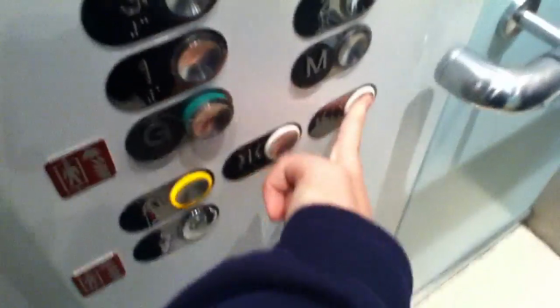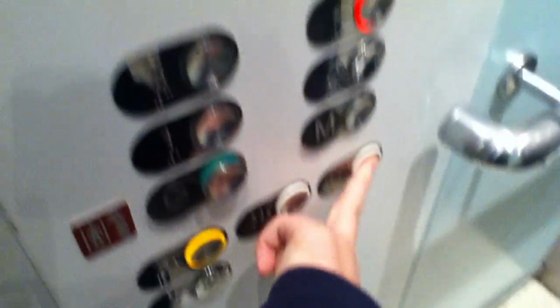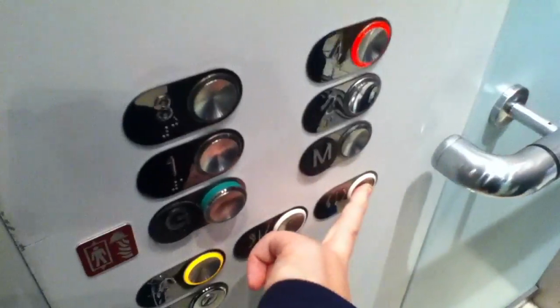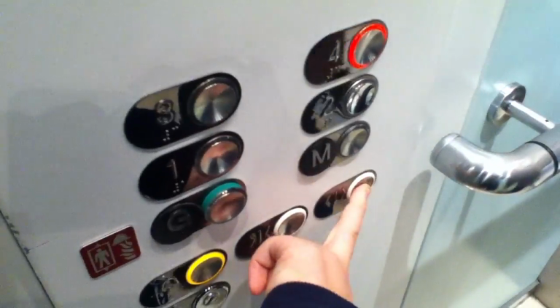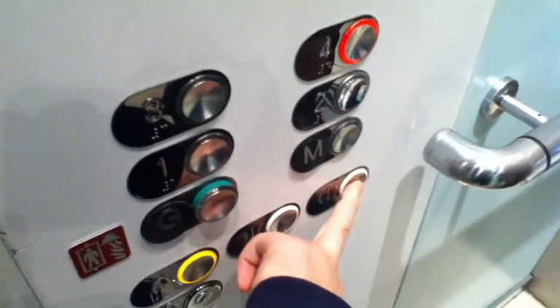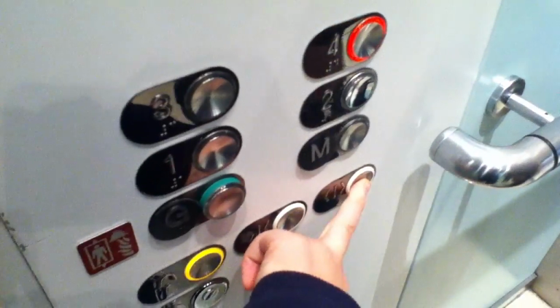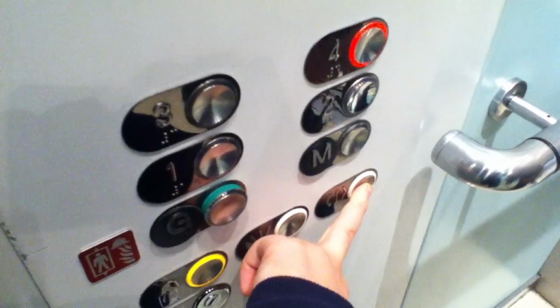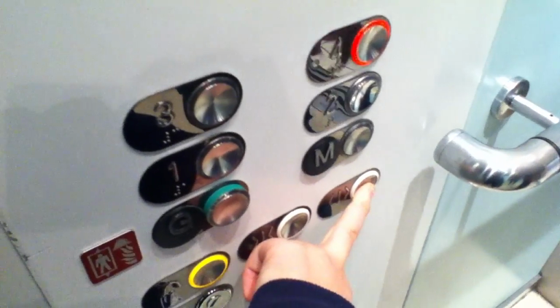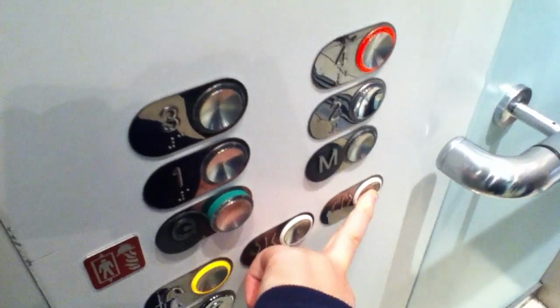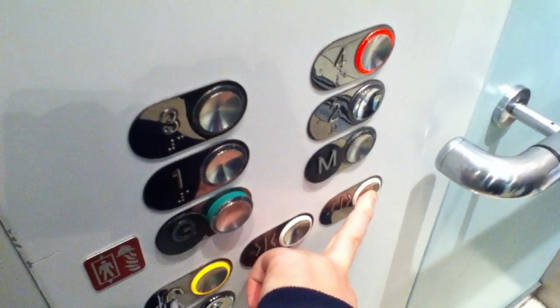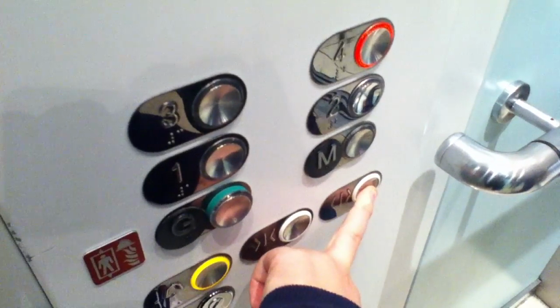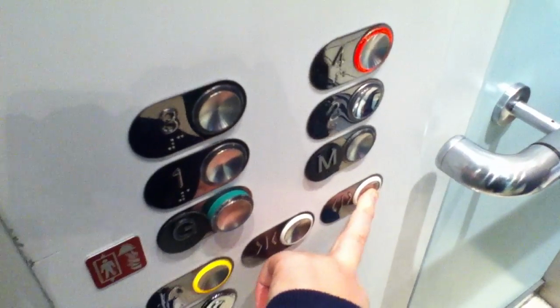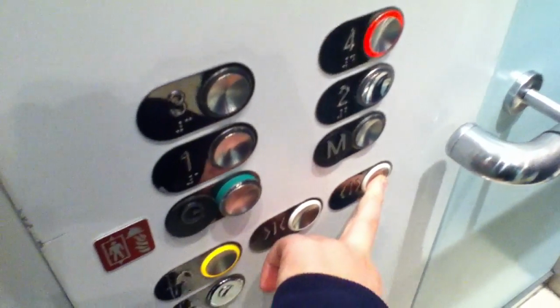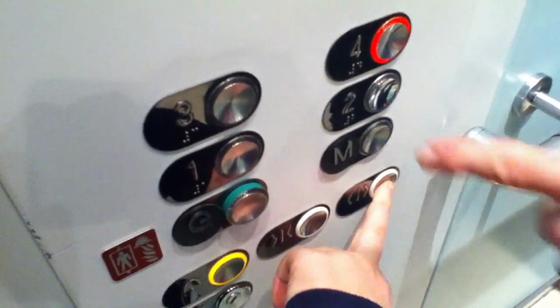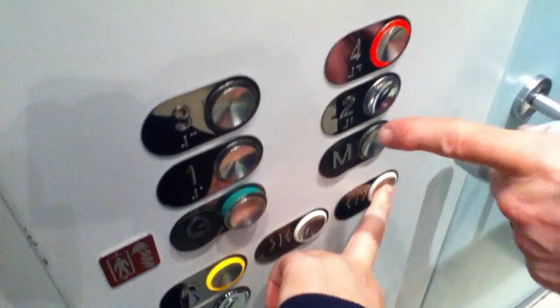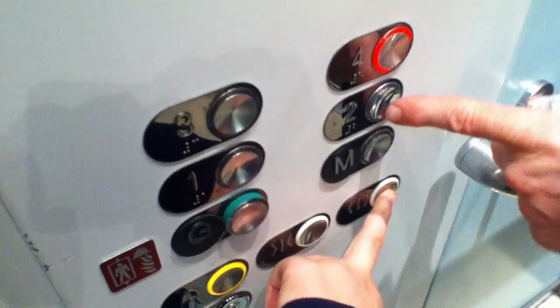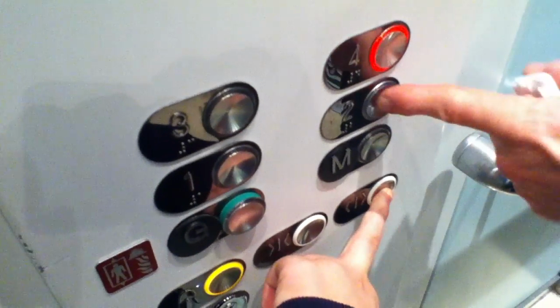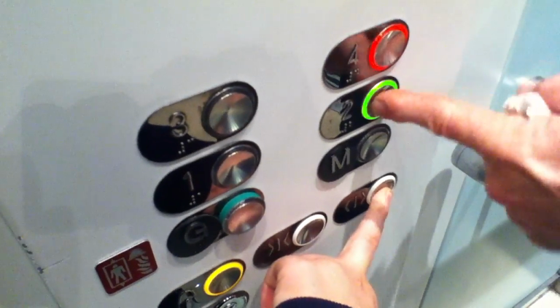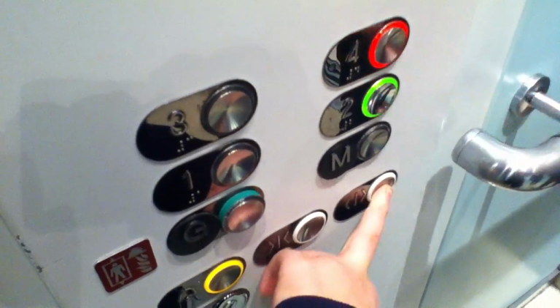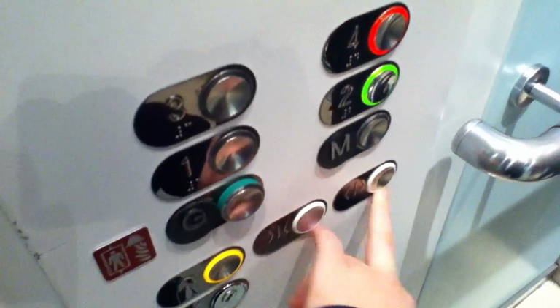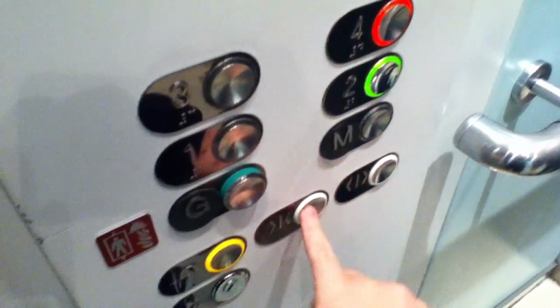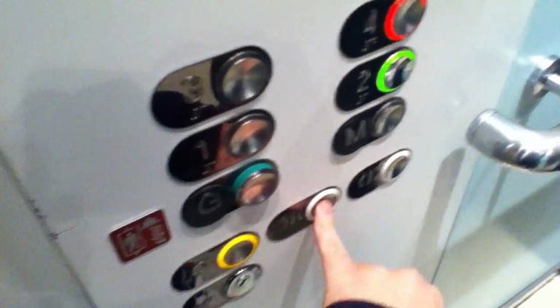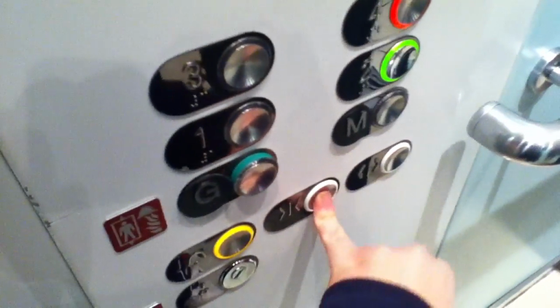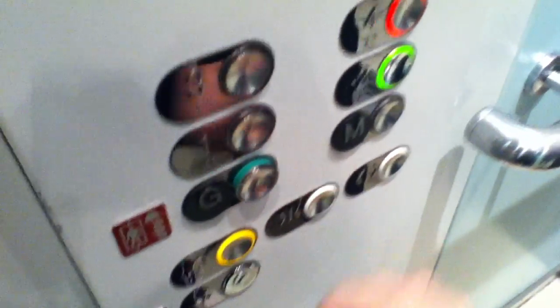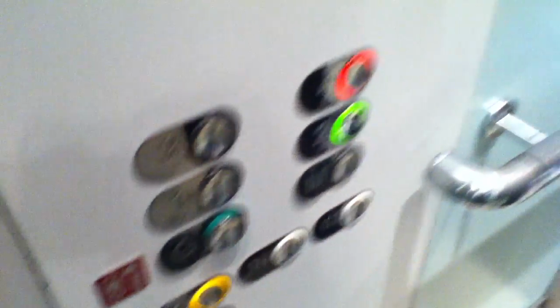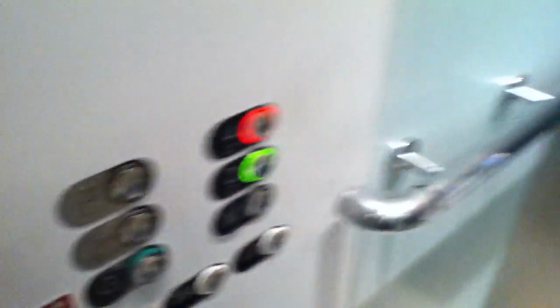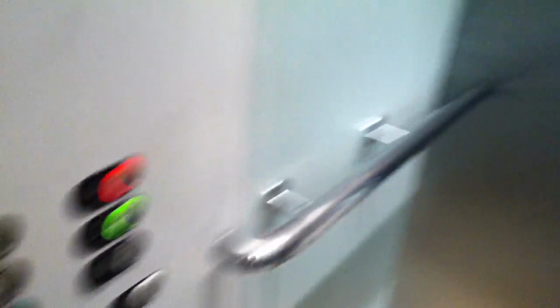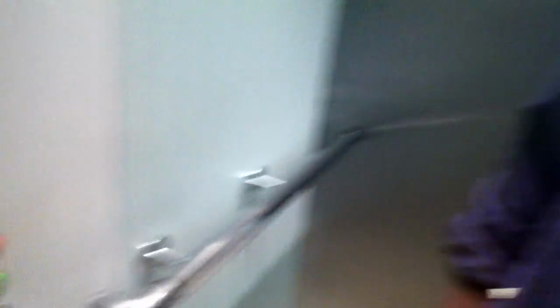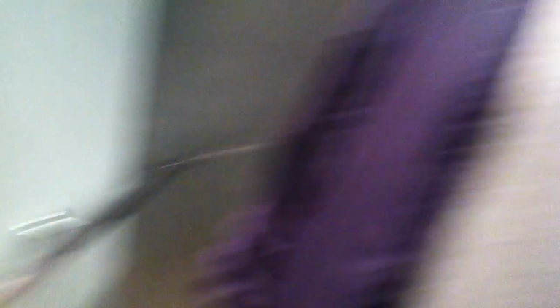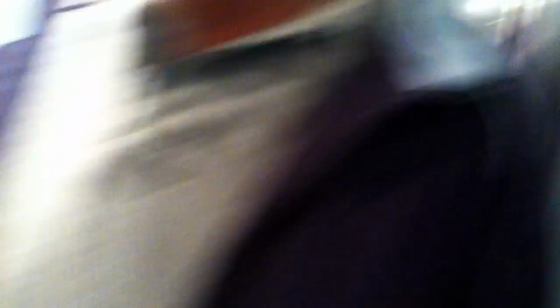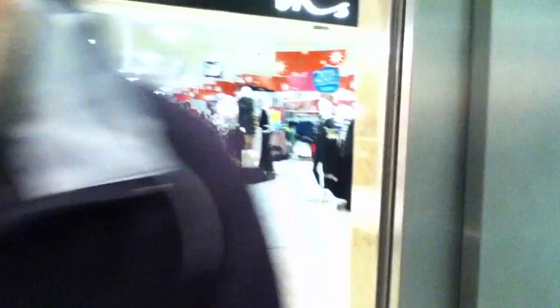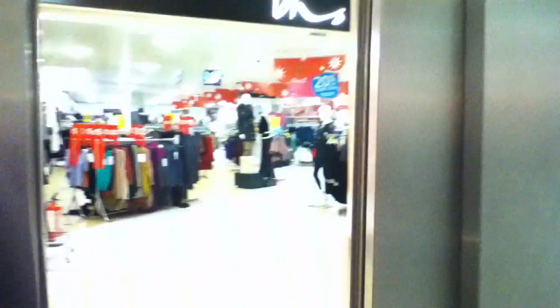What level are you going to? Level 2. Level 2 as well. Ready? Door for spot walks.